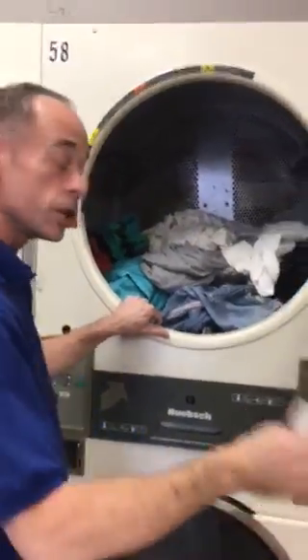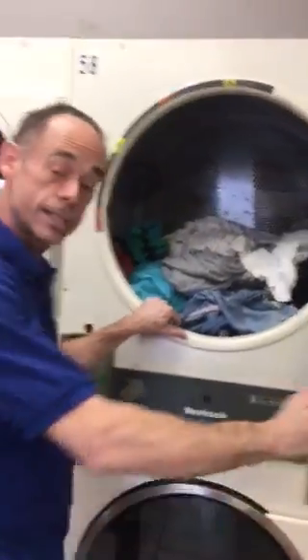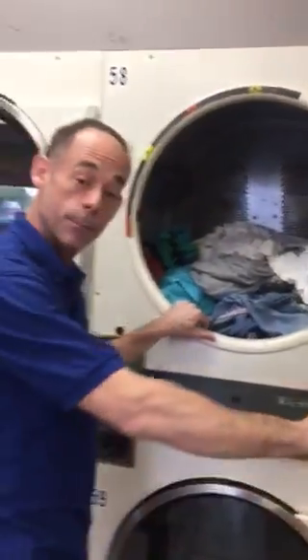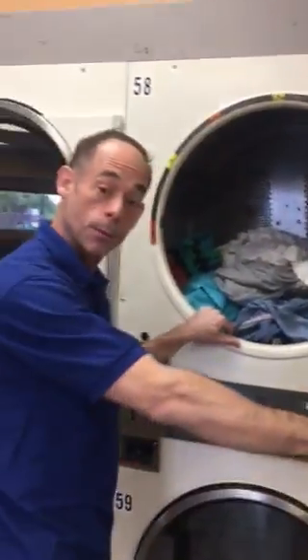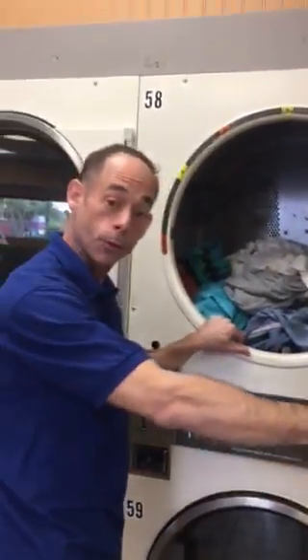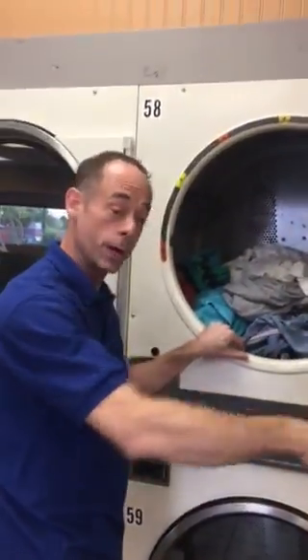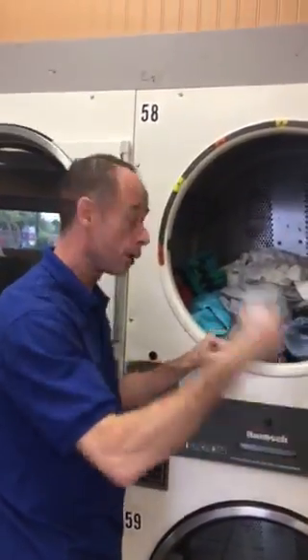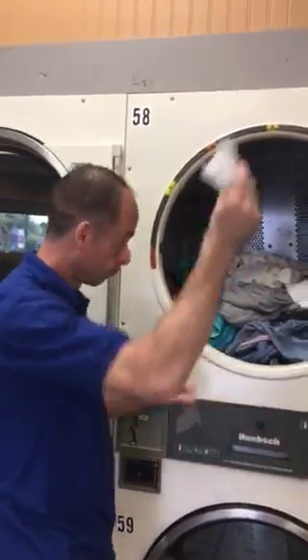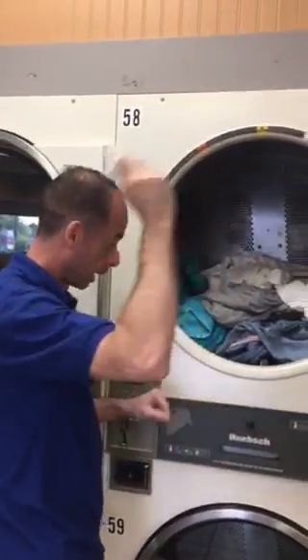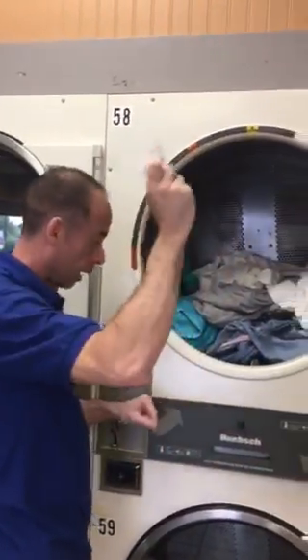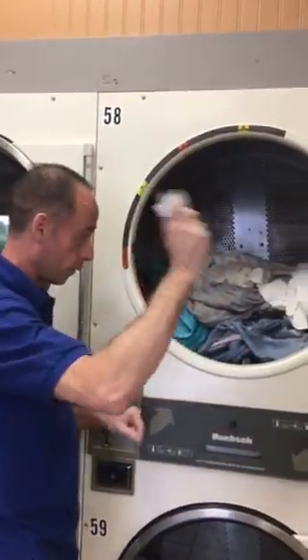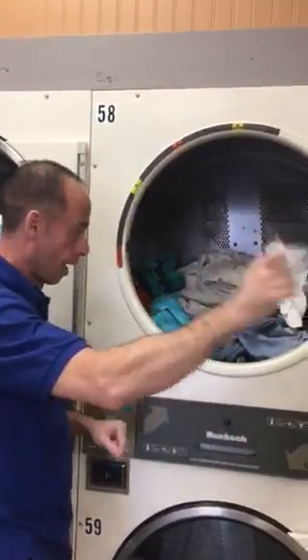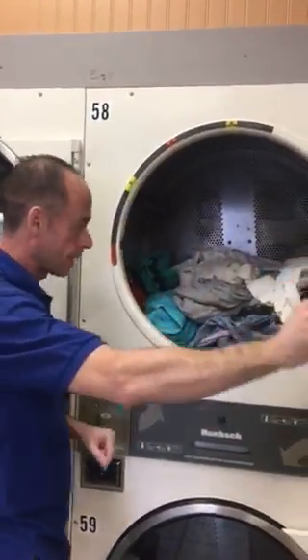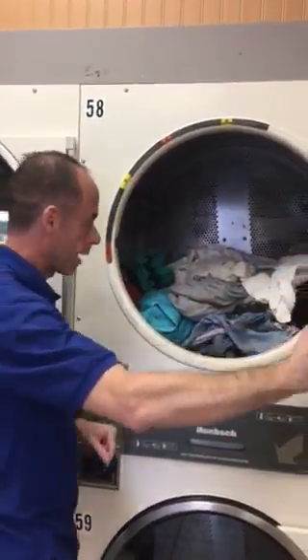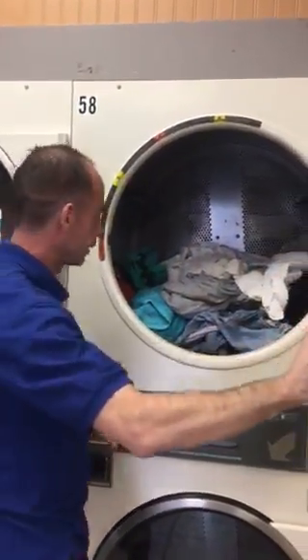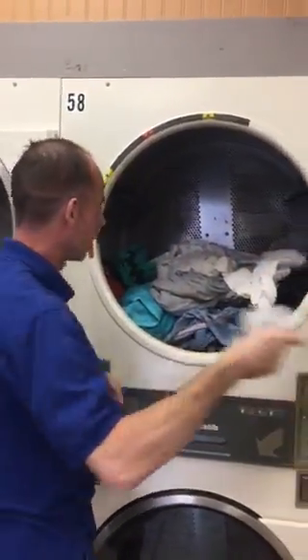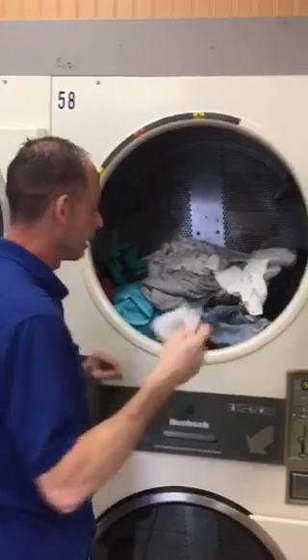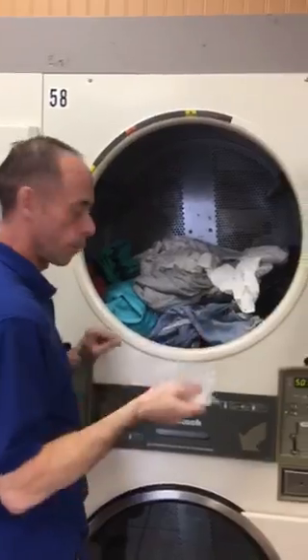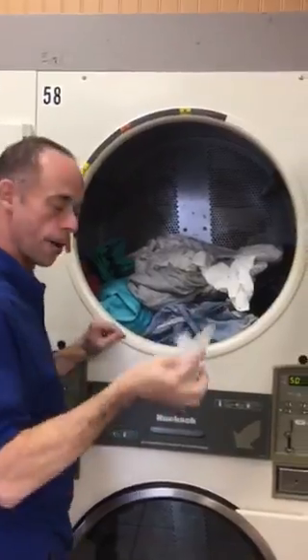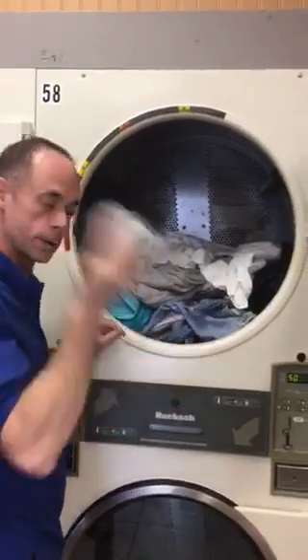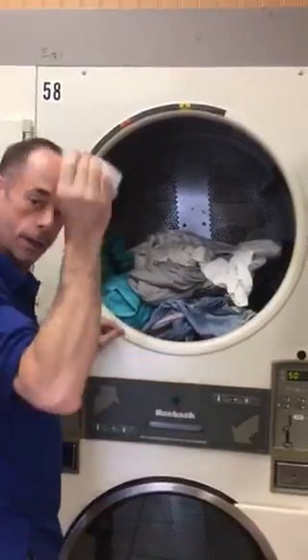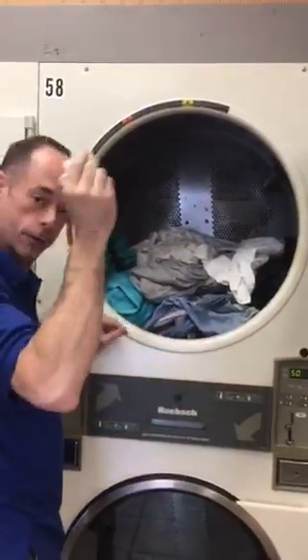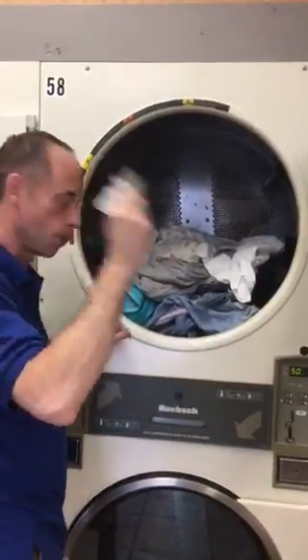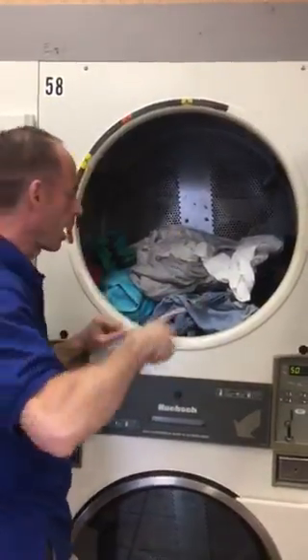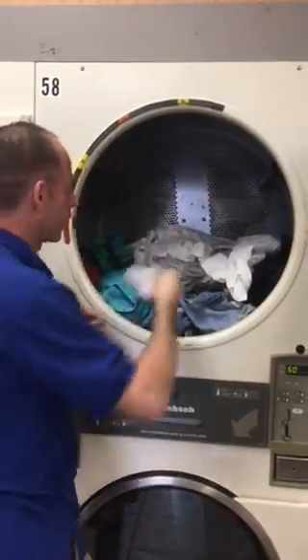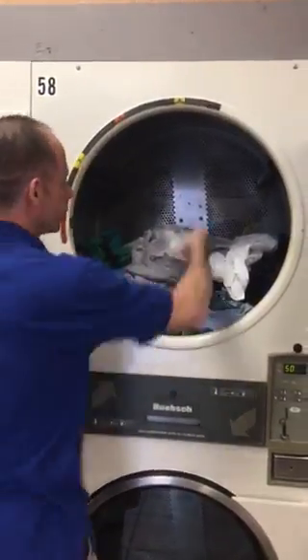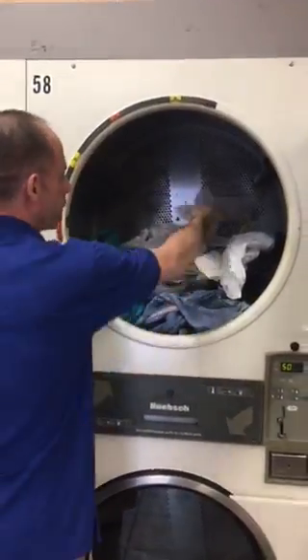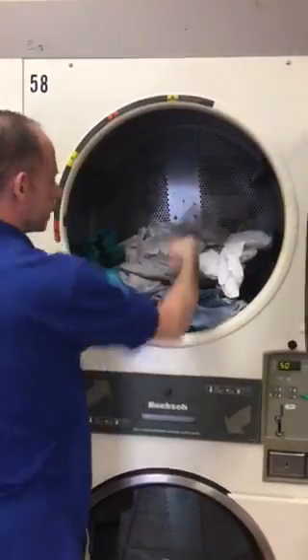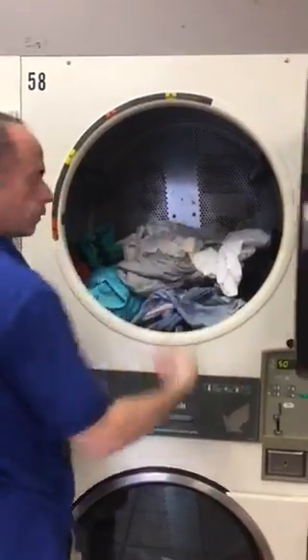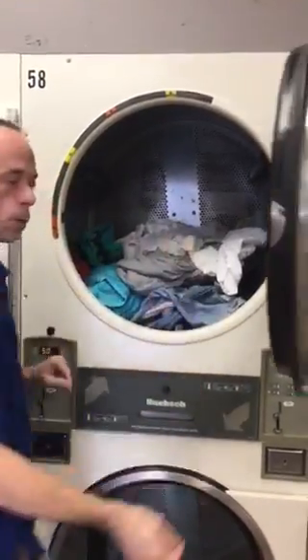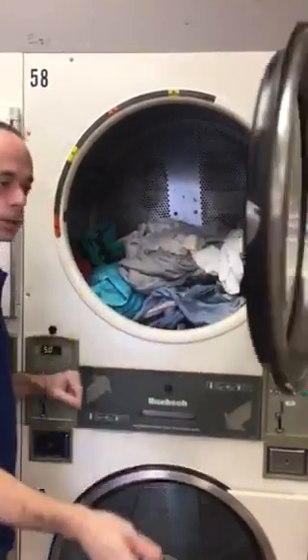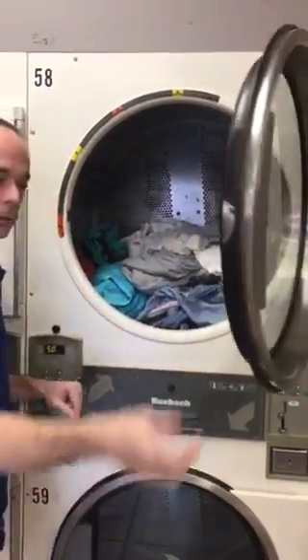Step number three, if you haven't added a liquid fabric softener, you want to add your dryer sheets if you want to.